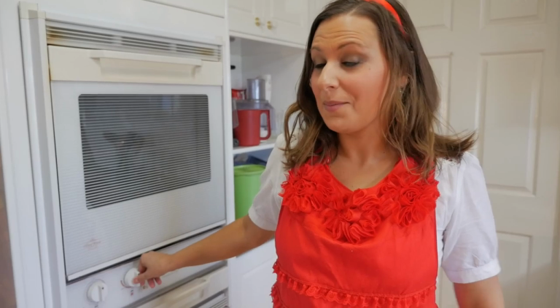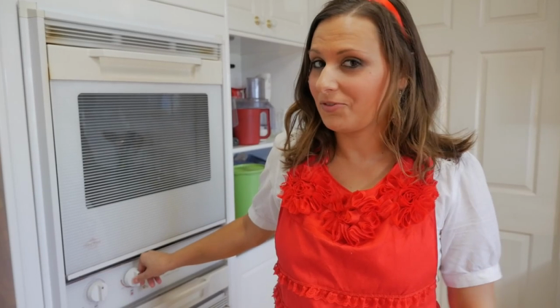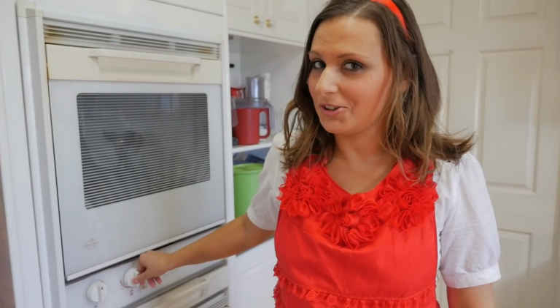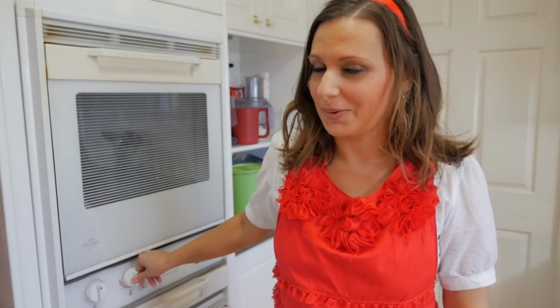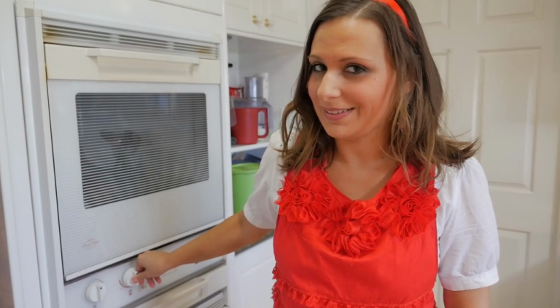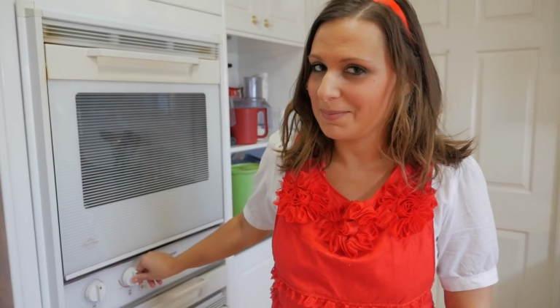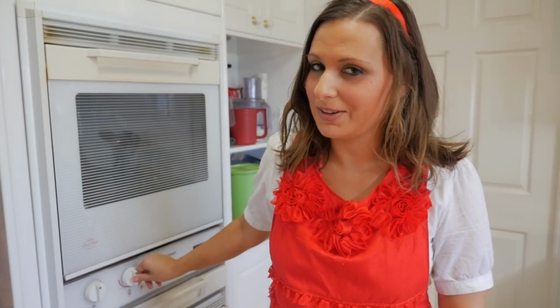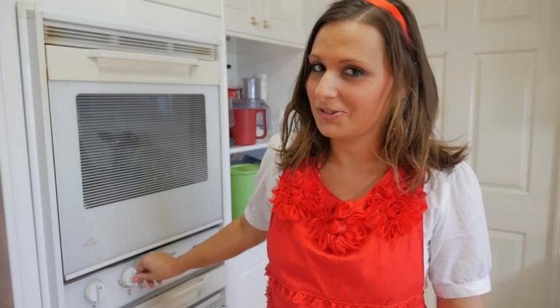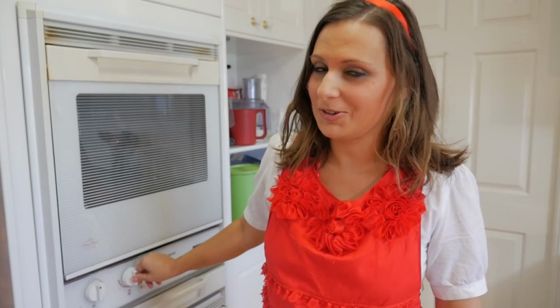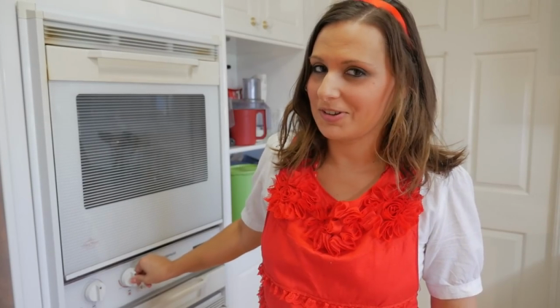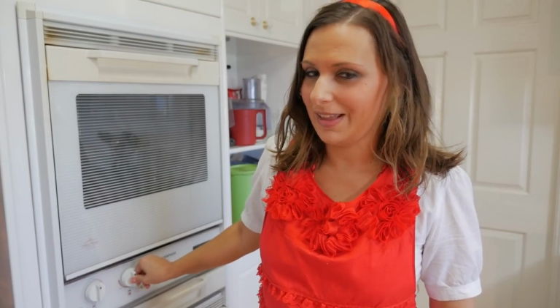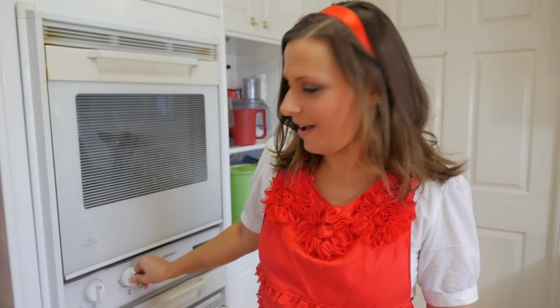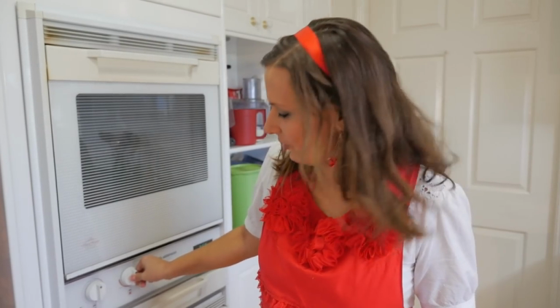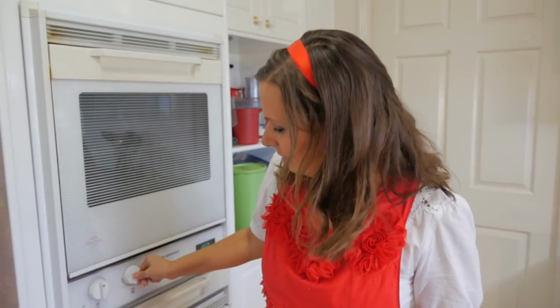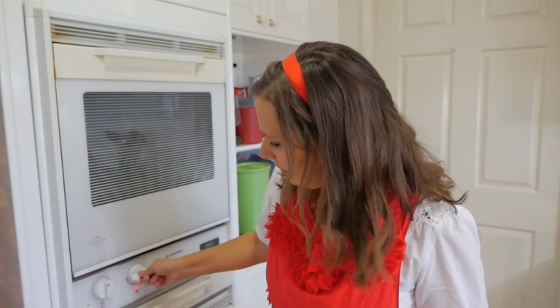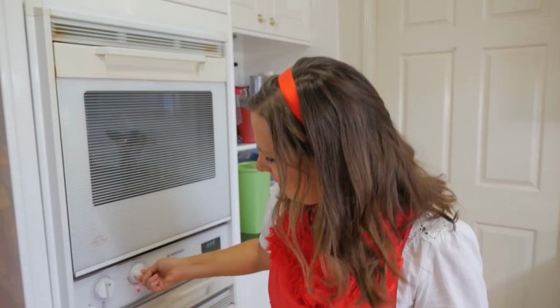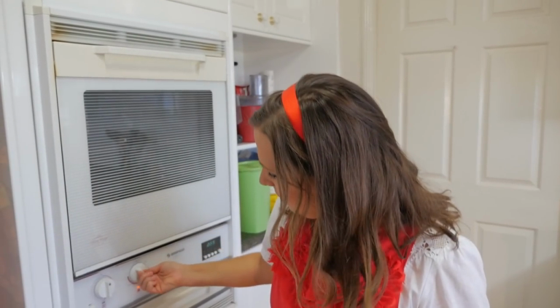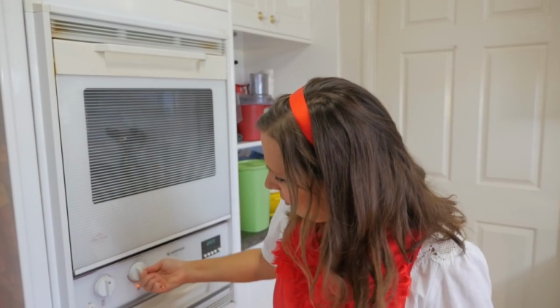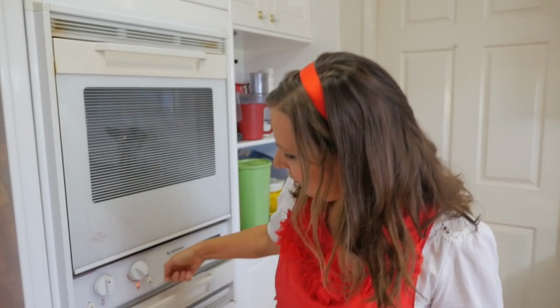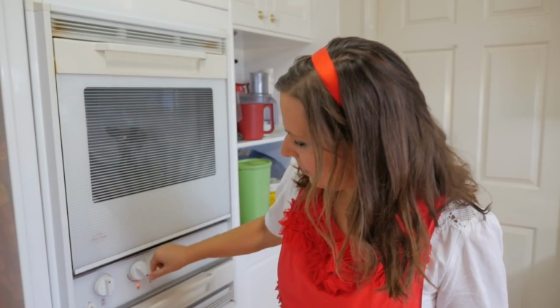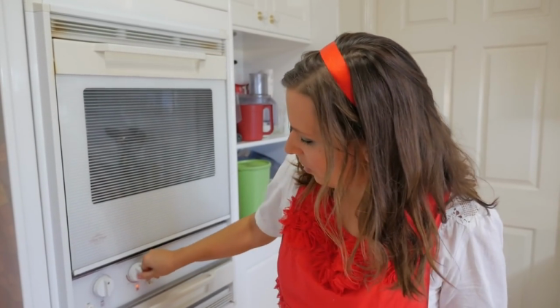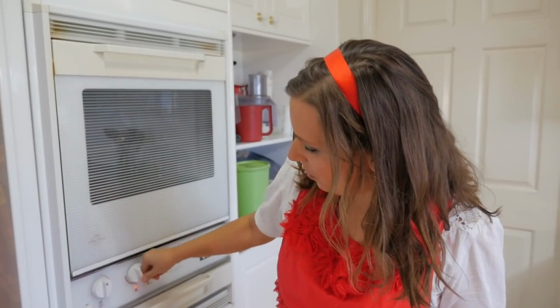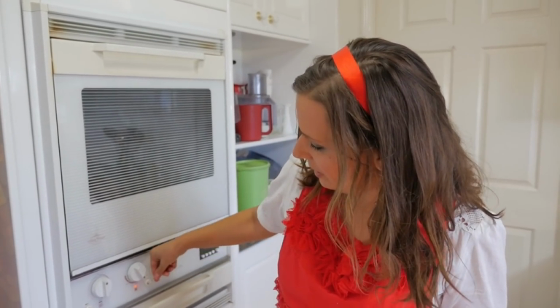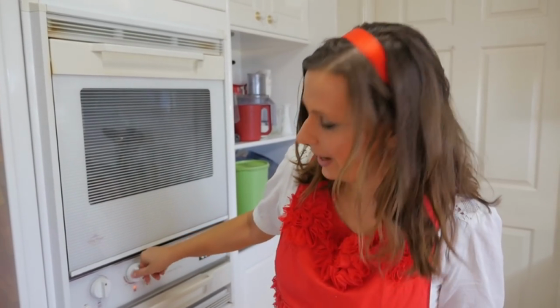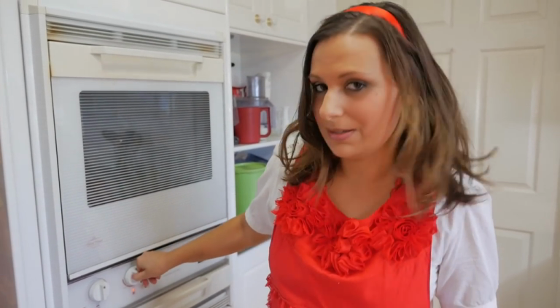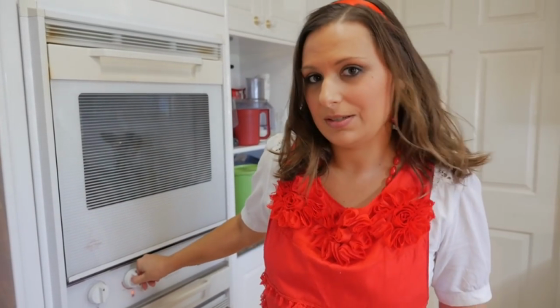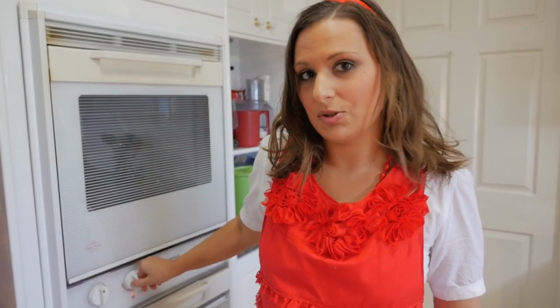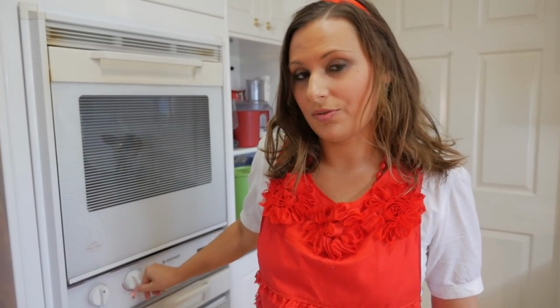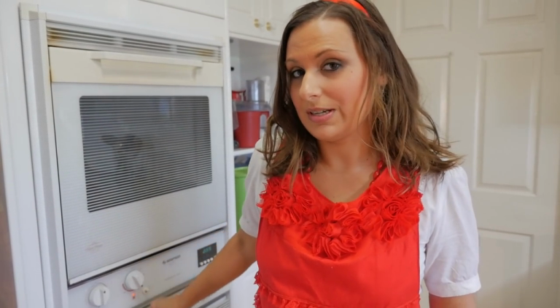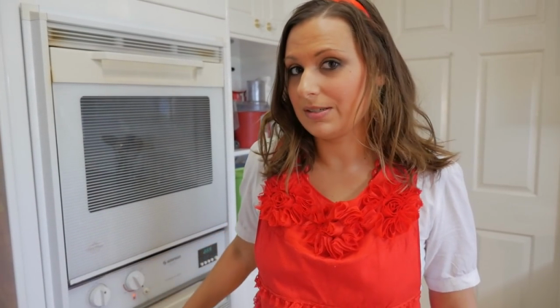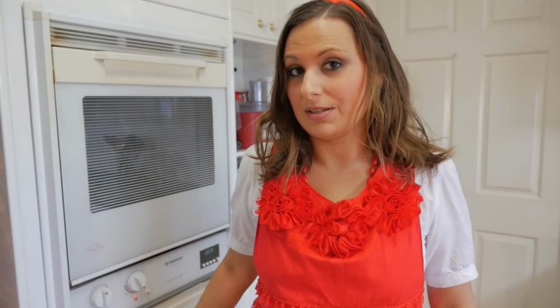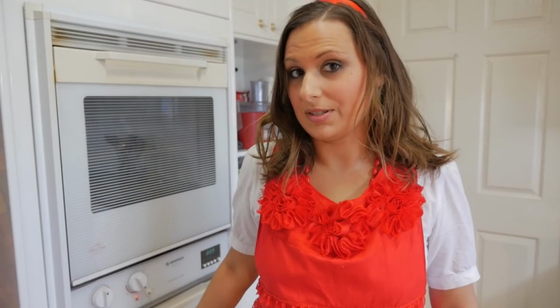Before you do anything, make sure that you turn that oven on. Put it for about 180 degrees Celsius.